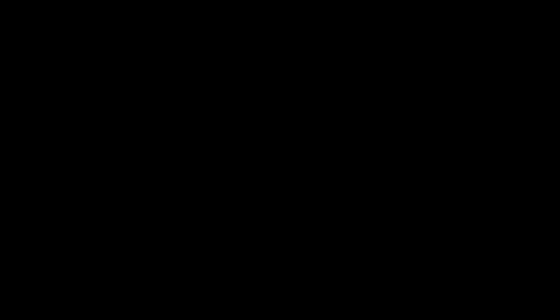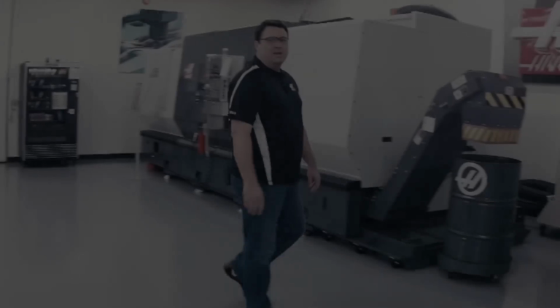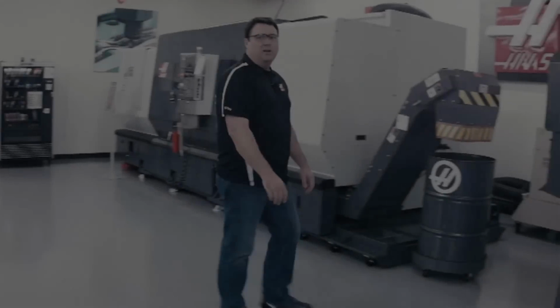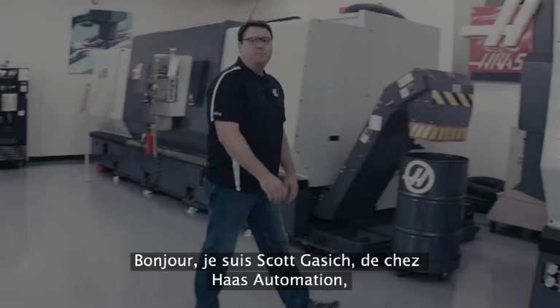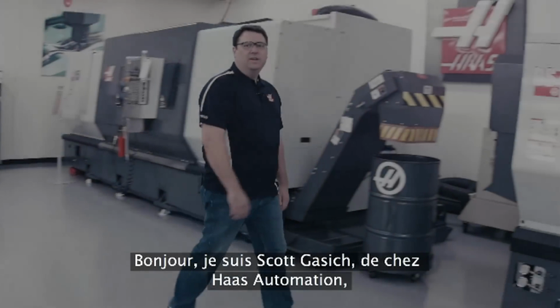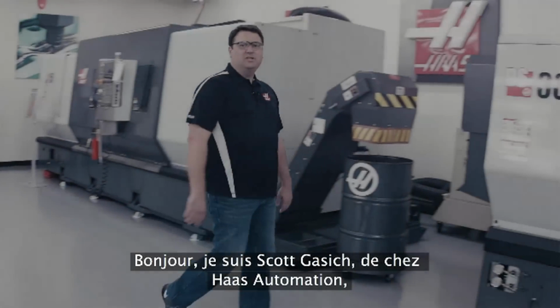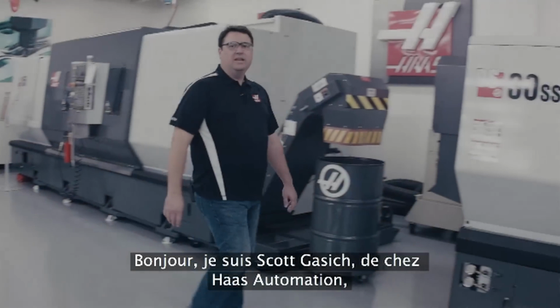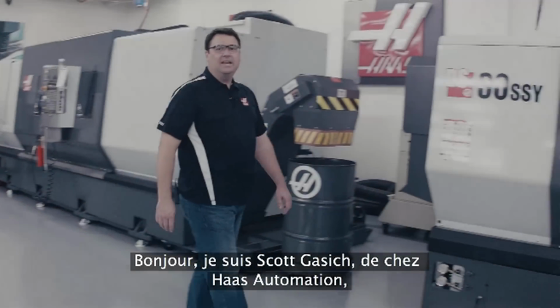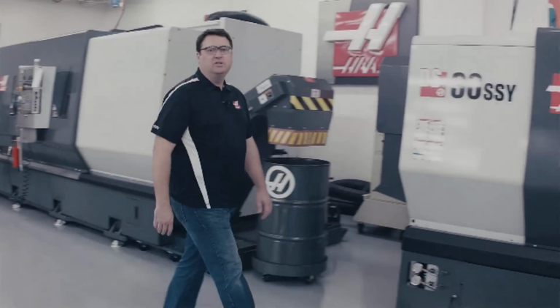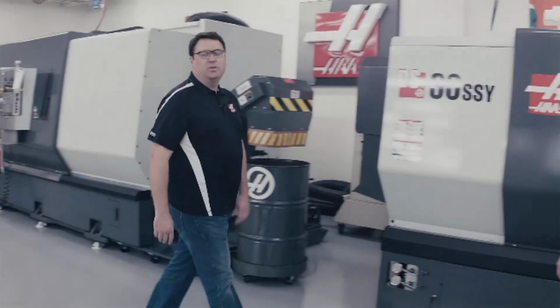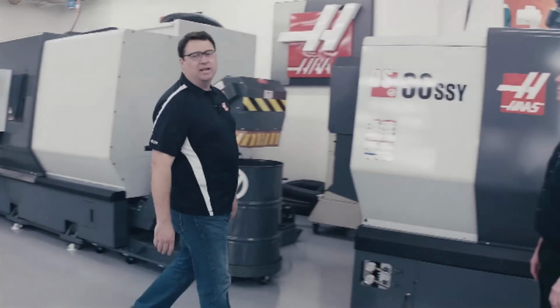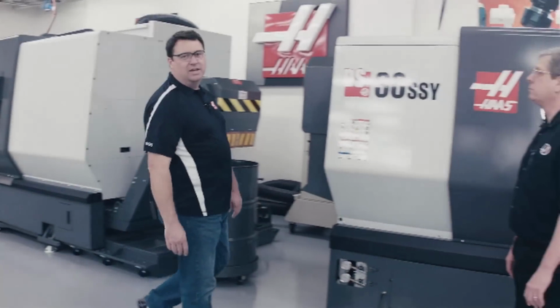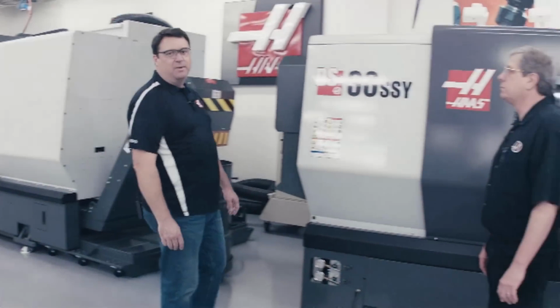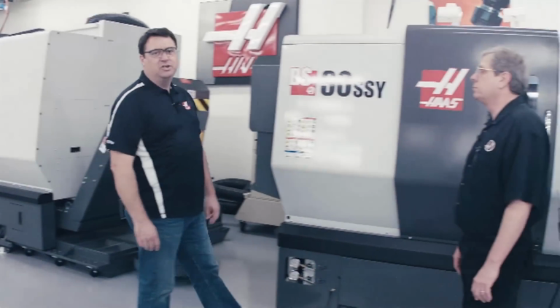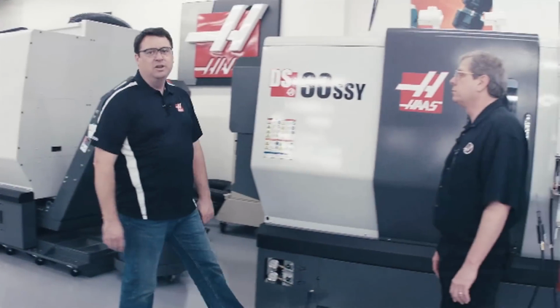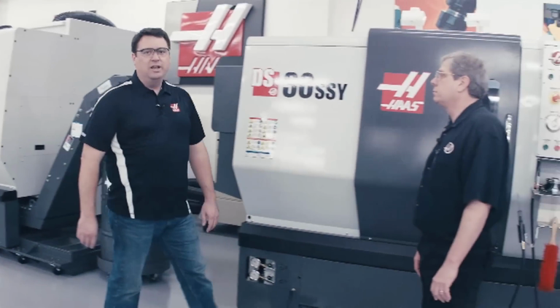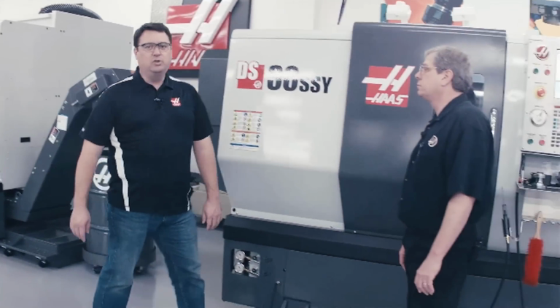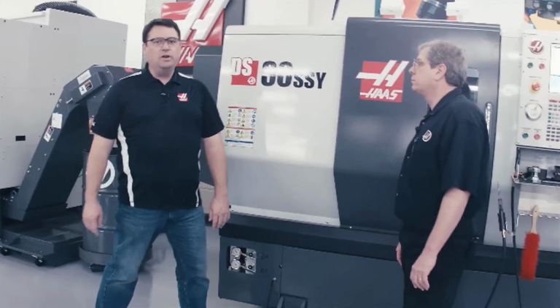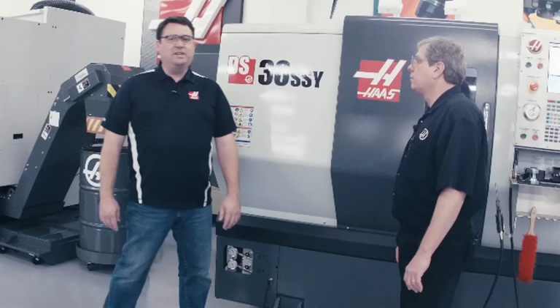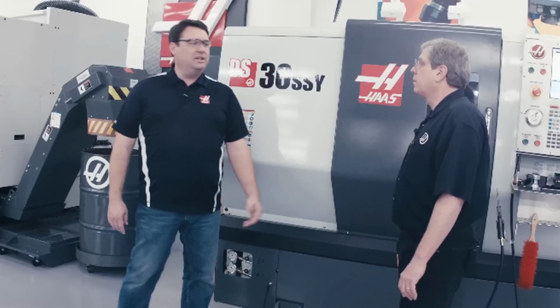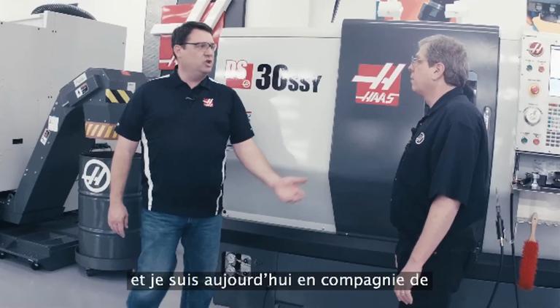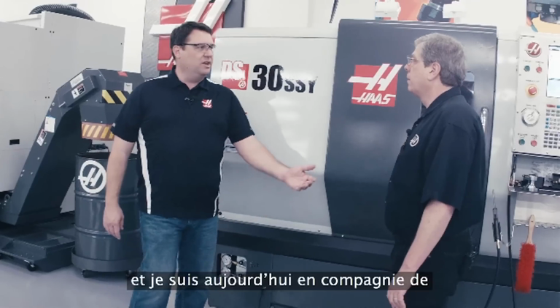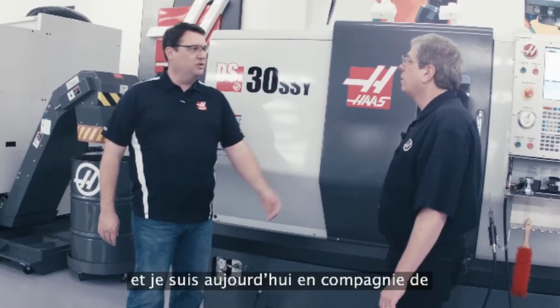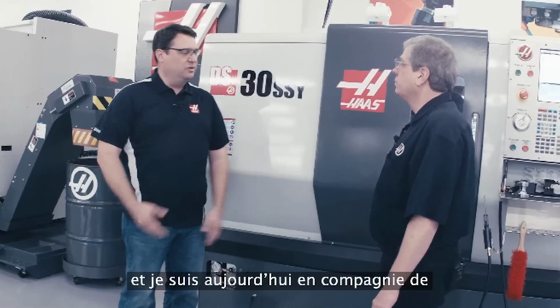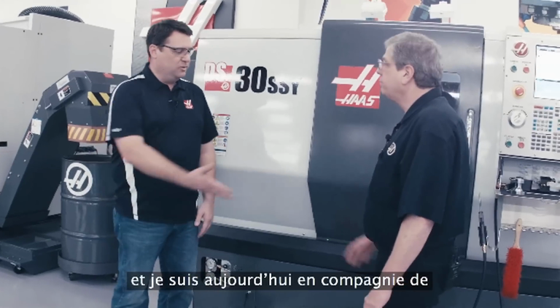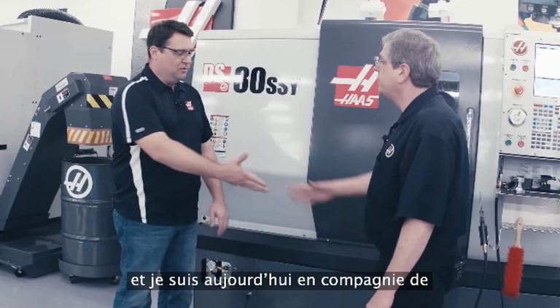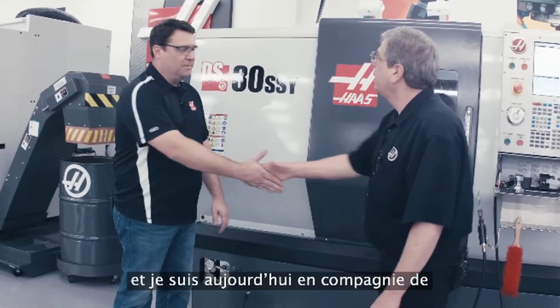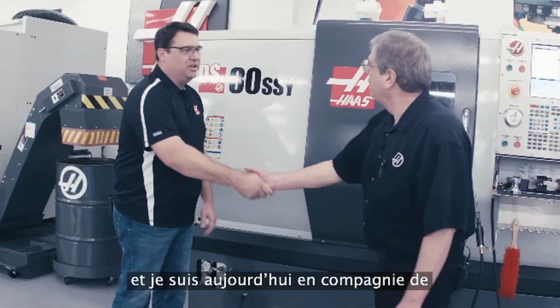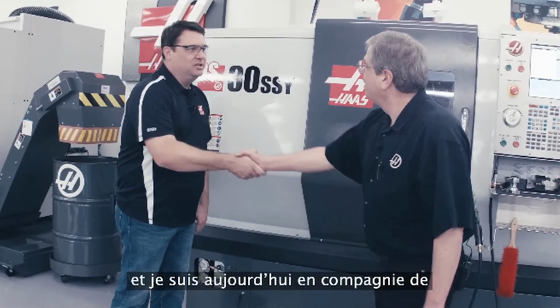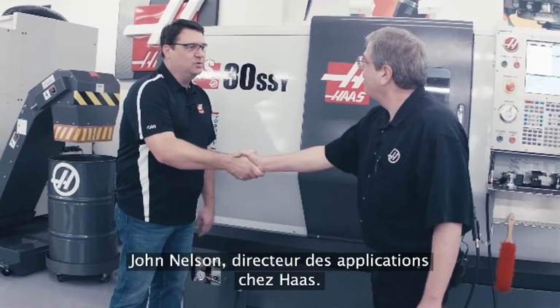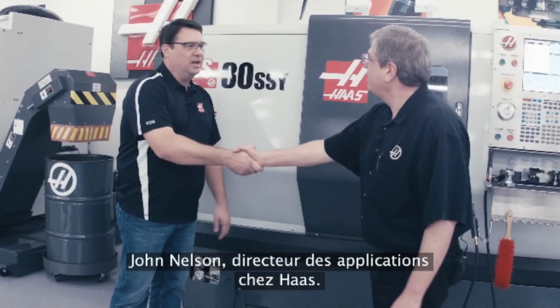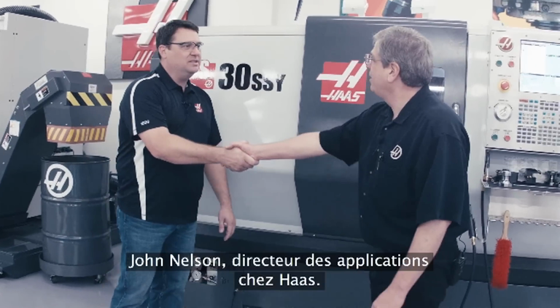Hello, I'm Scott Gassich with Haas Automation, and joining me today is John Nelson, Director of Applications with Haas.